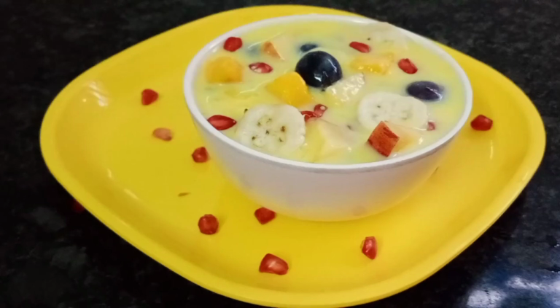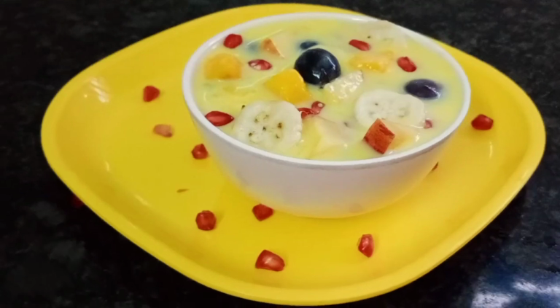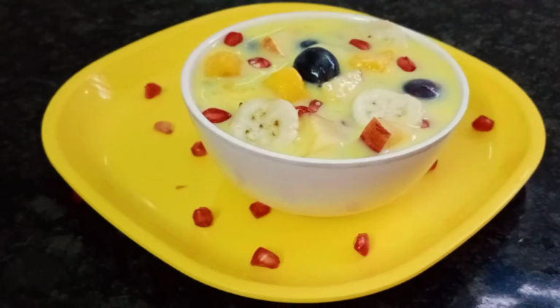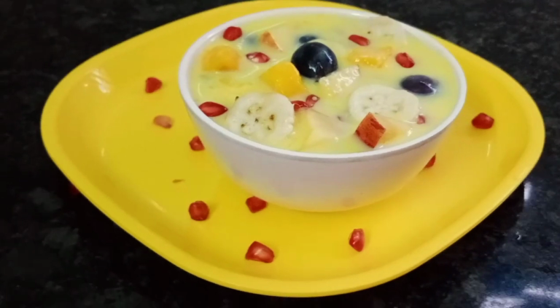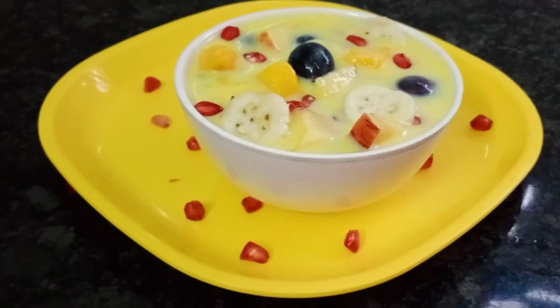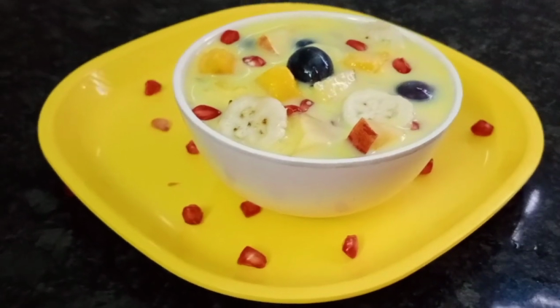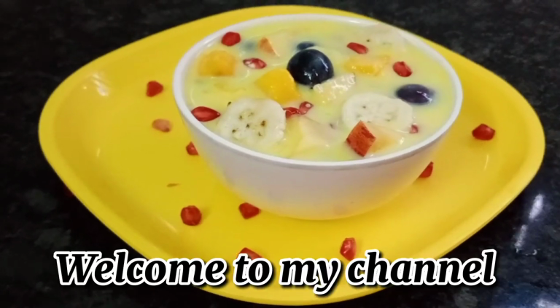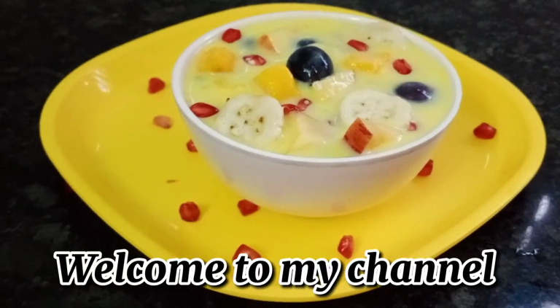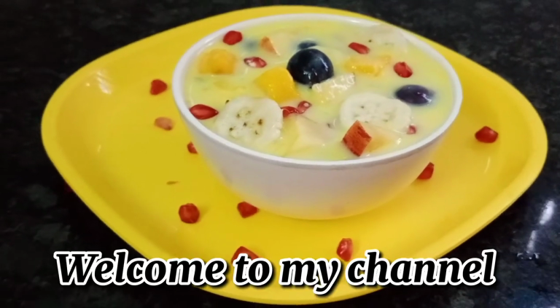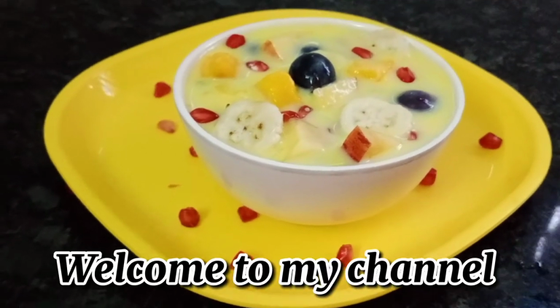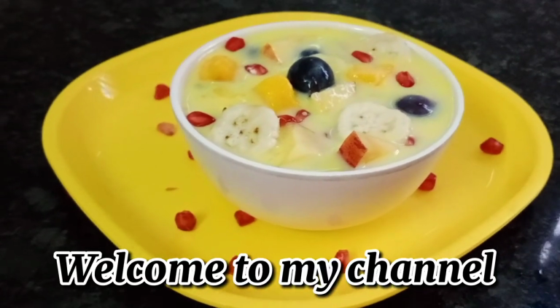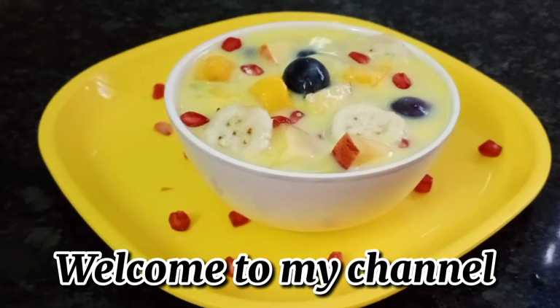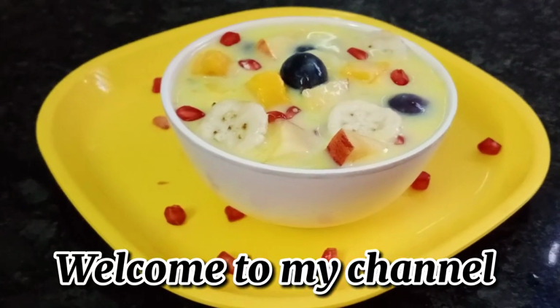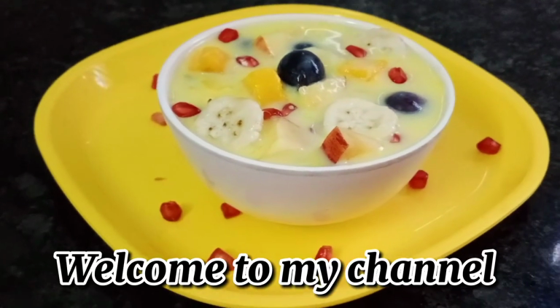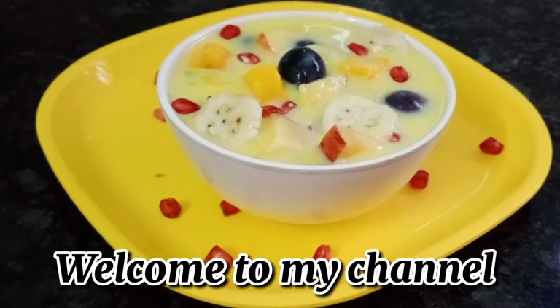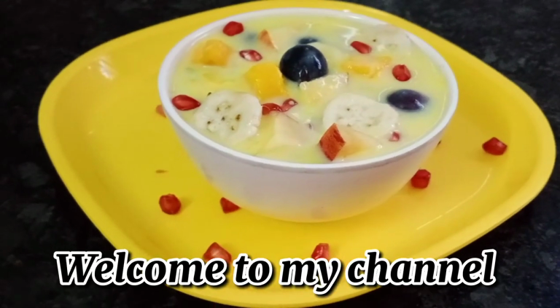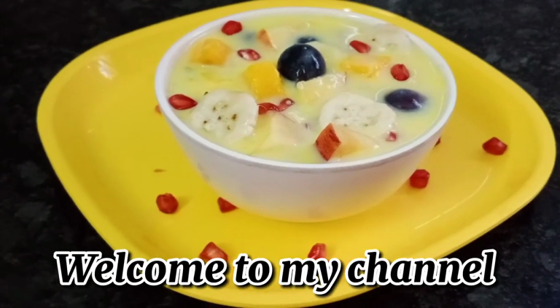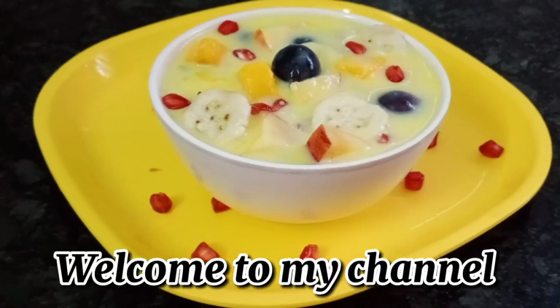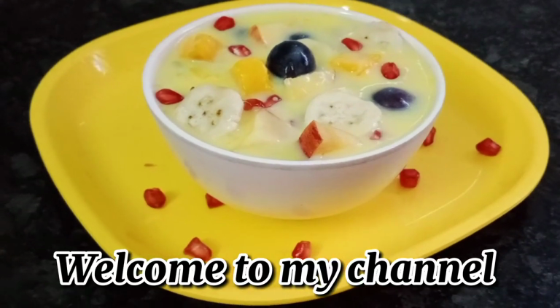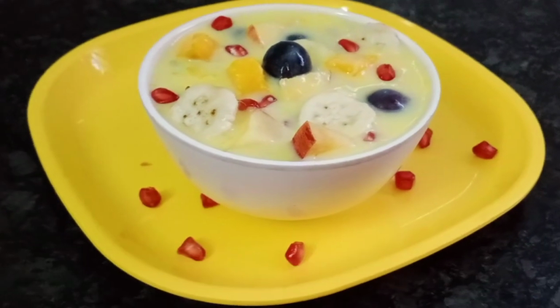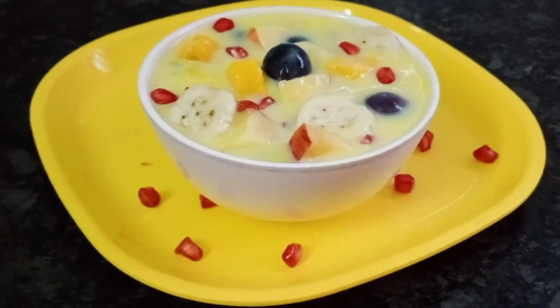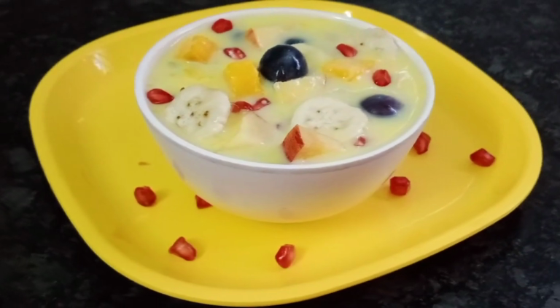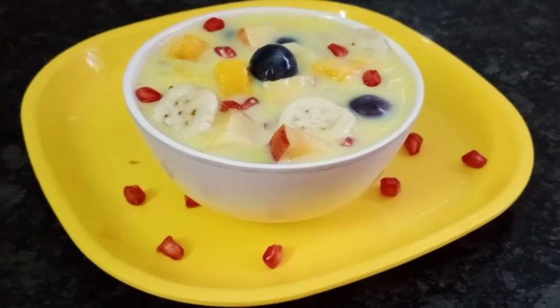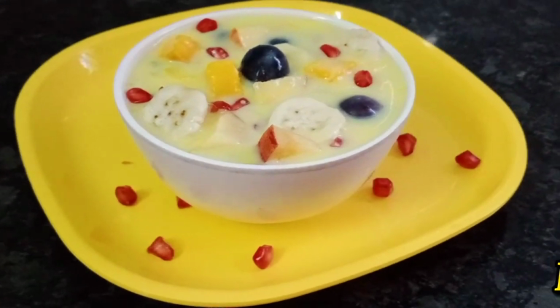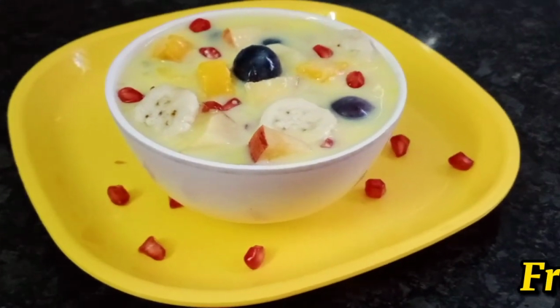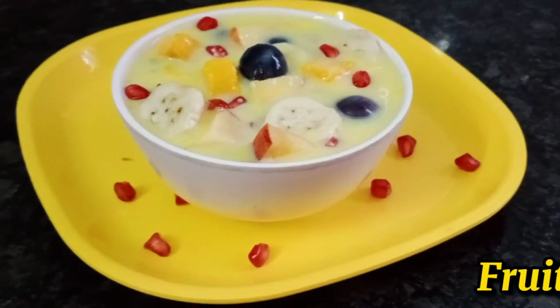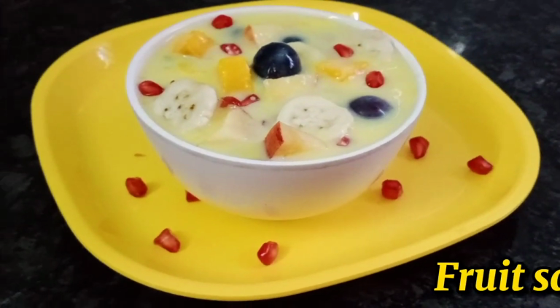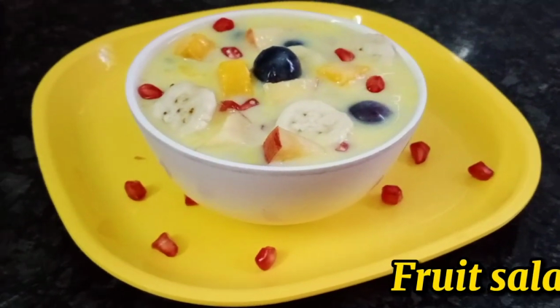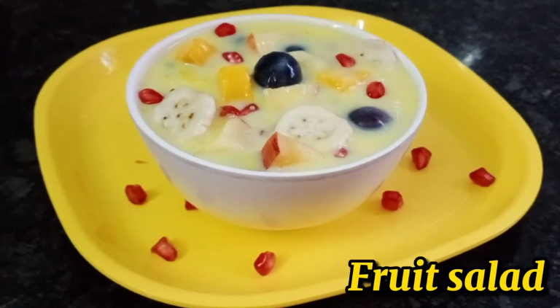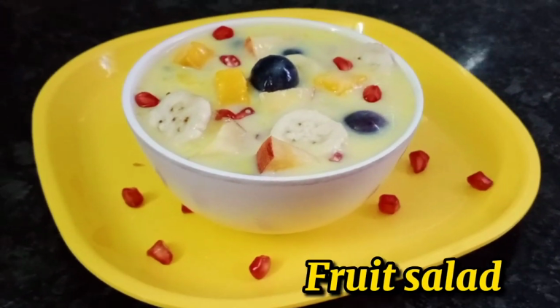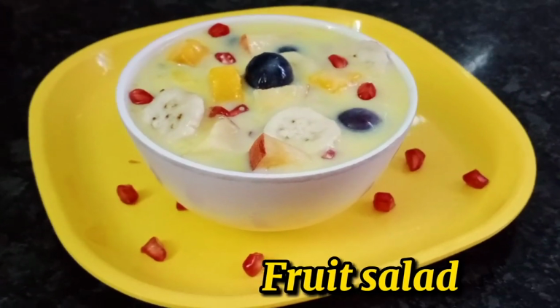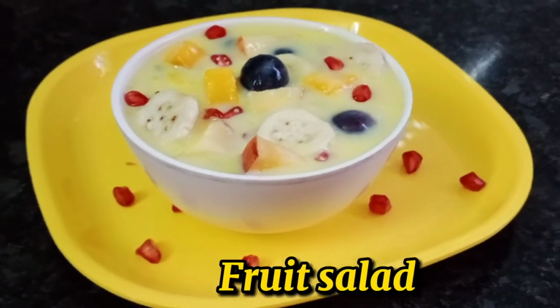Hi friends! Welcome to my channel! I am going to make a new food salad.